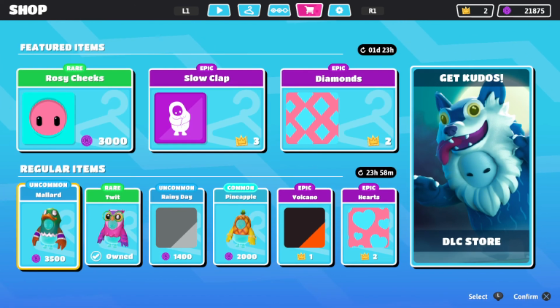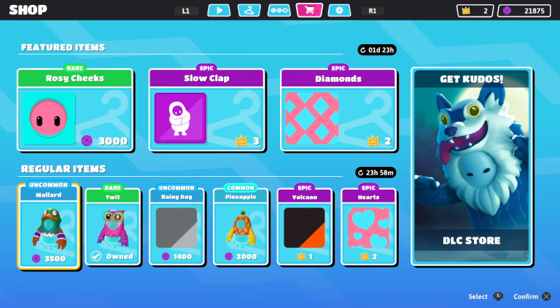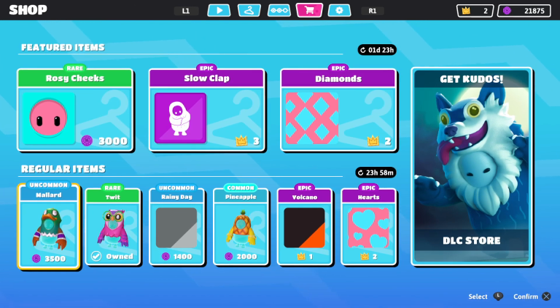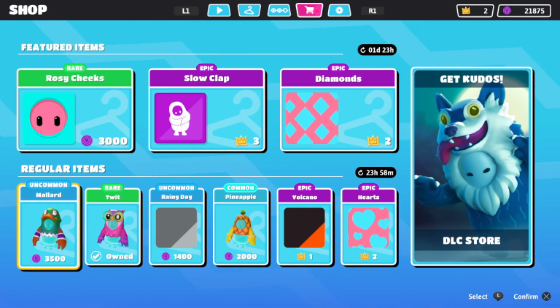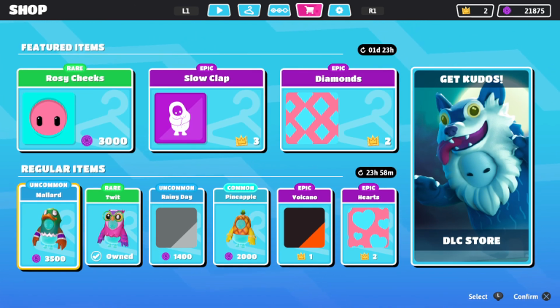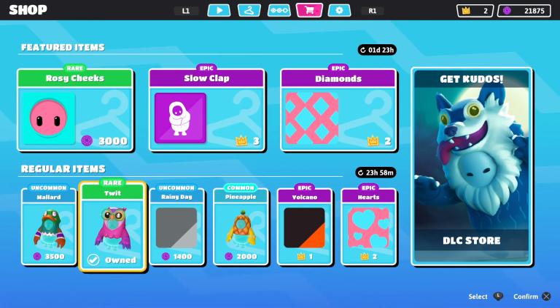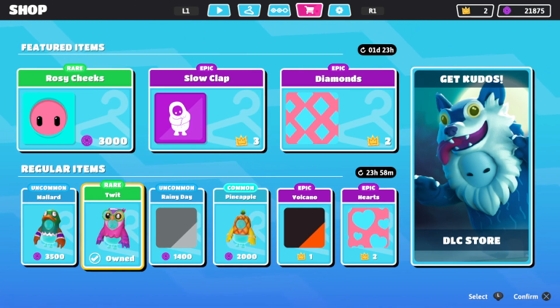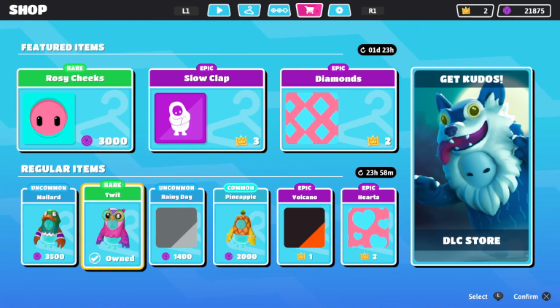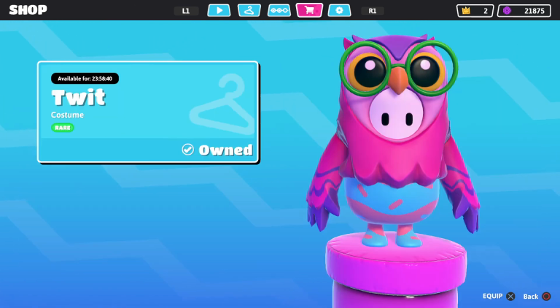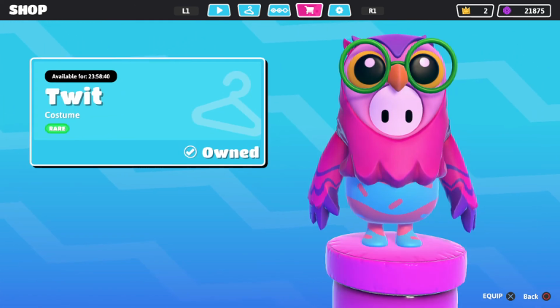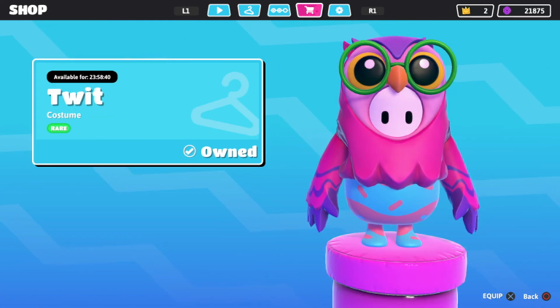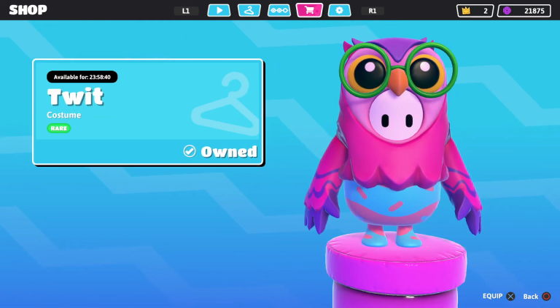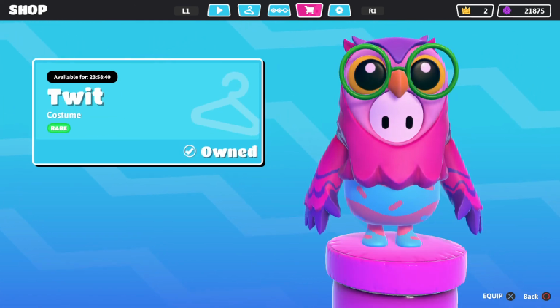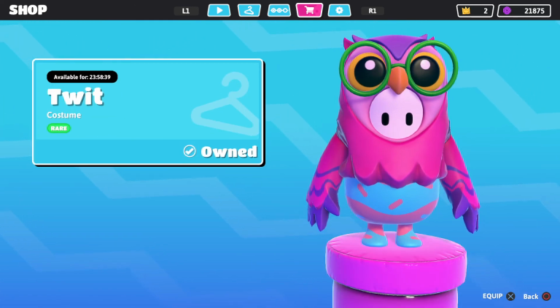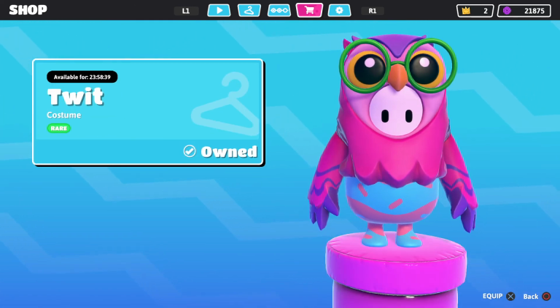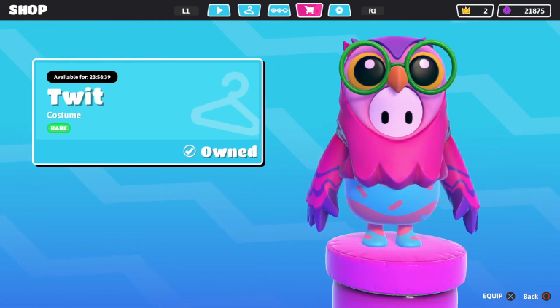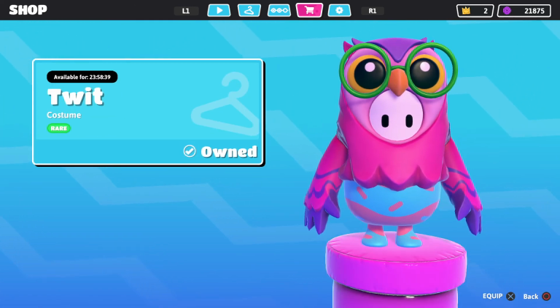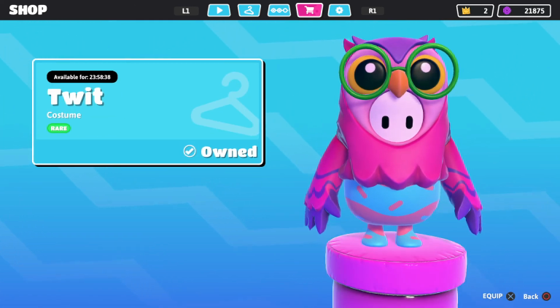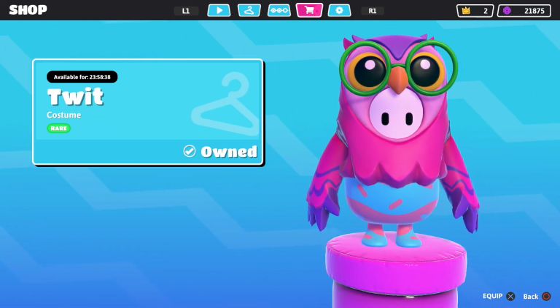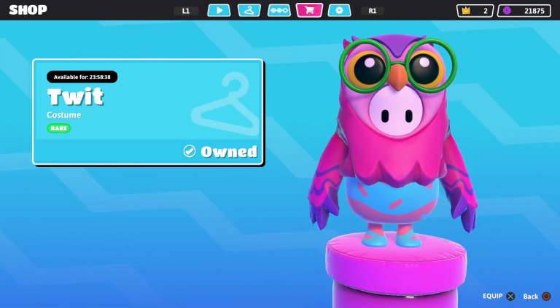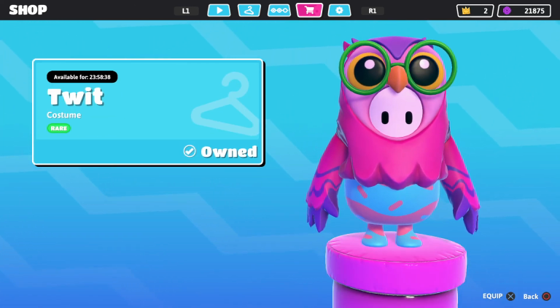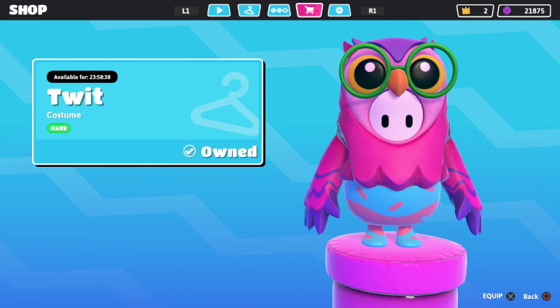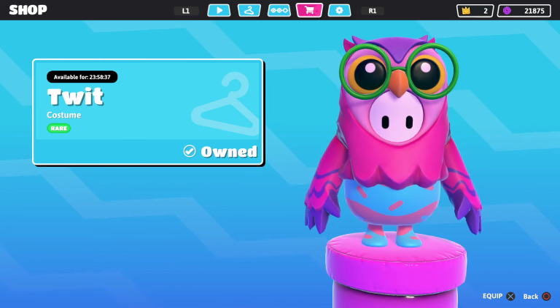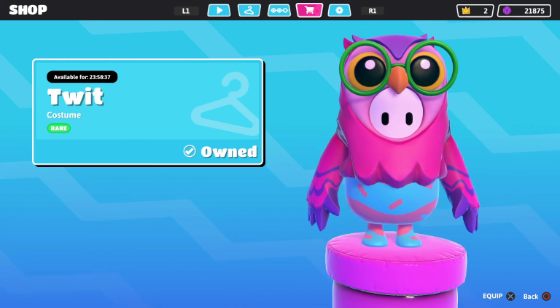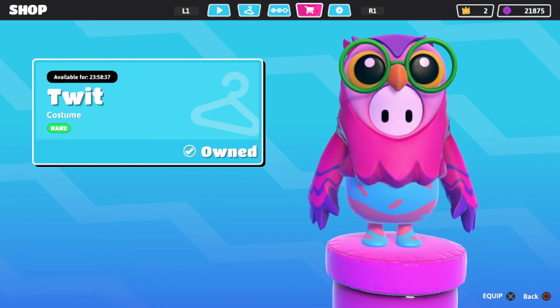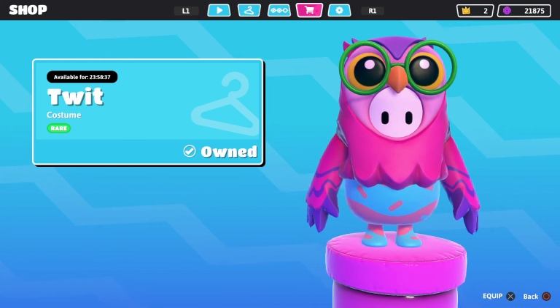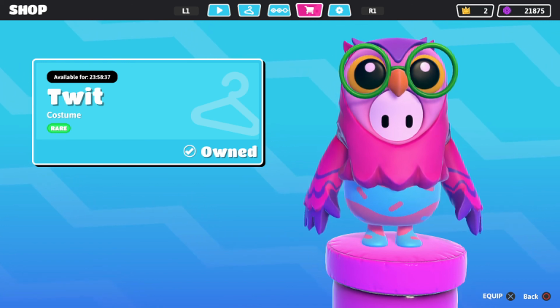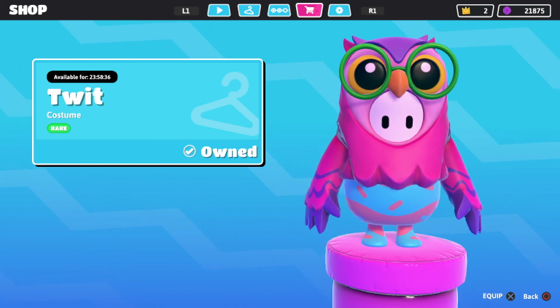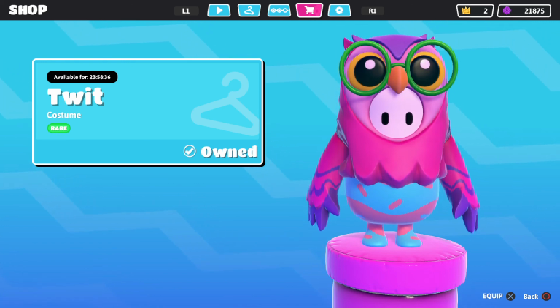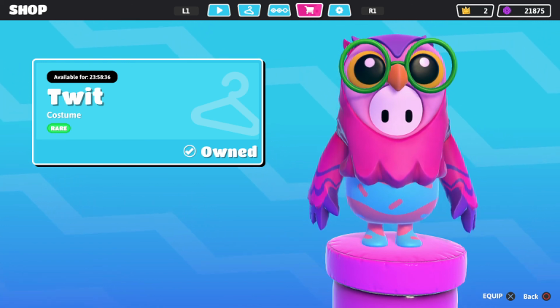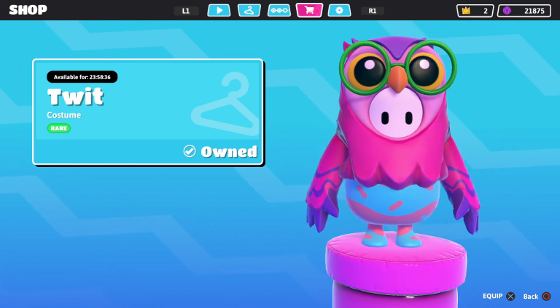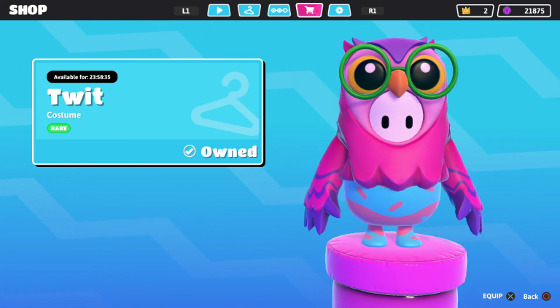Let me know what y'all got down below, and I'll see each and every one of you in the next item shop video. Bye y'all!